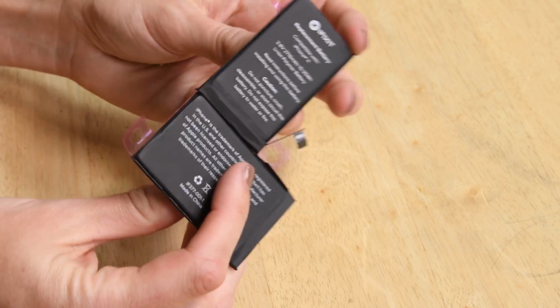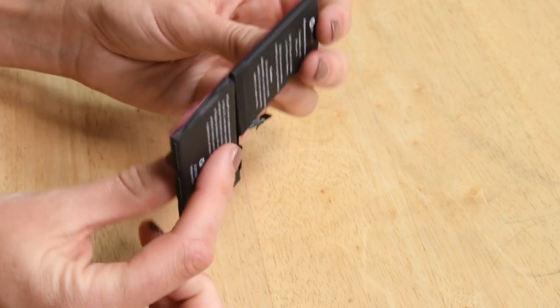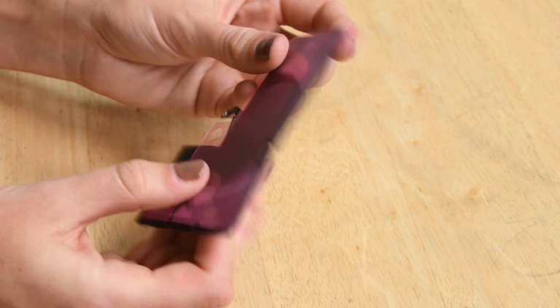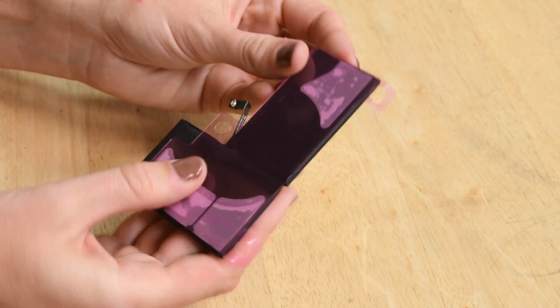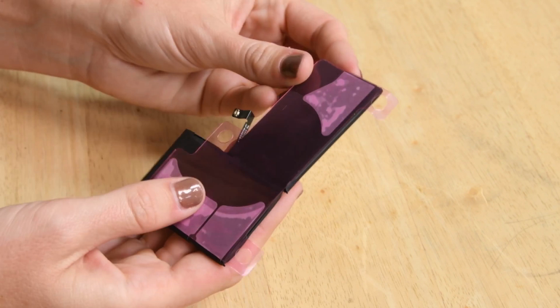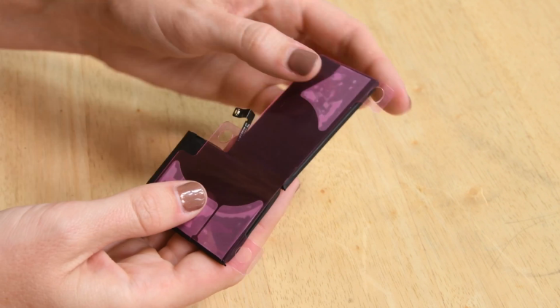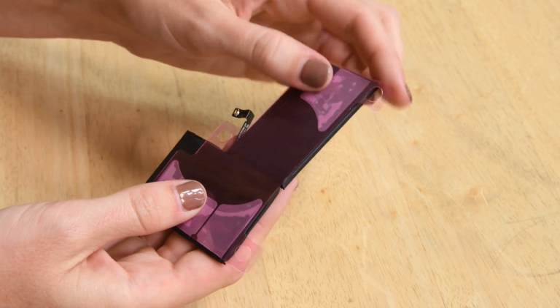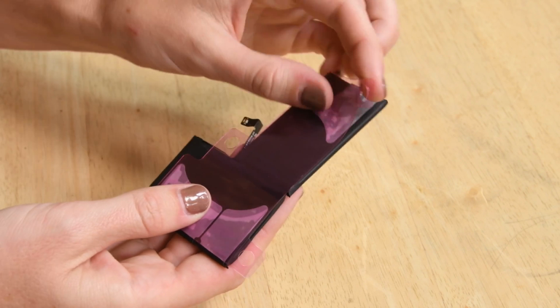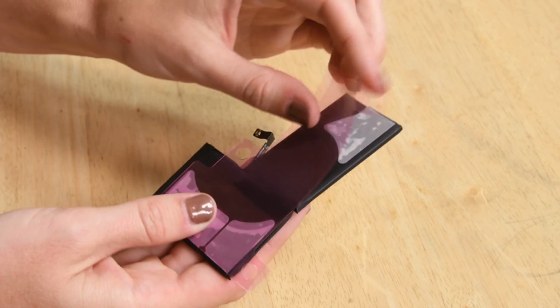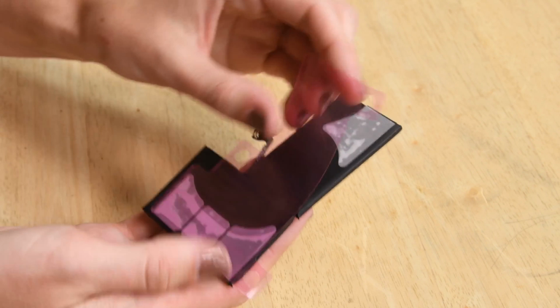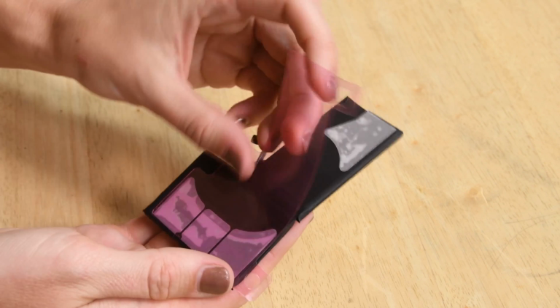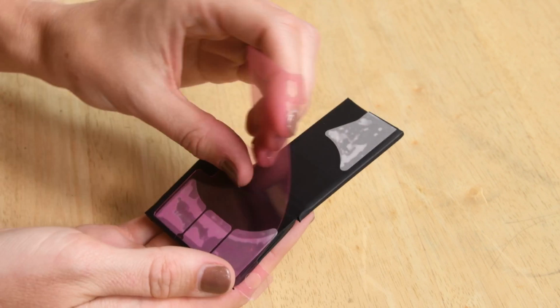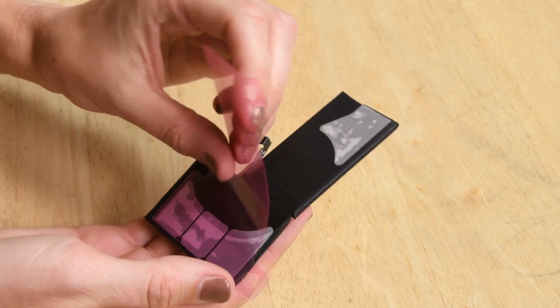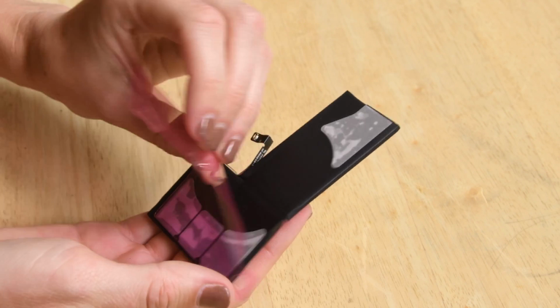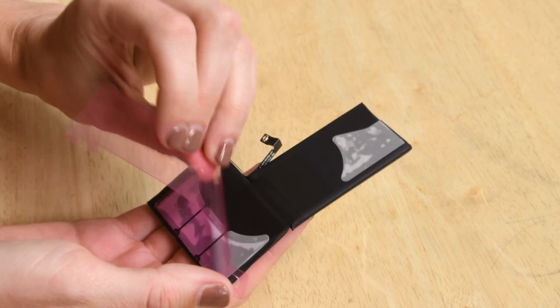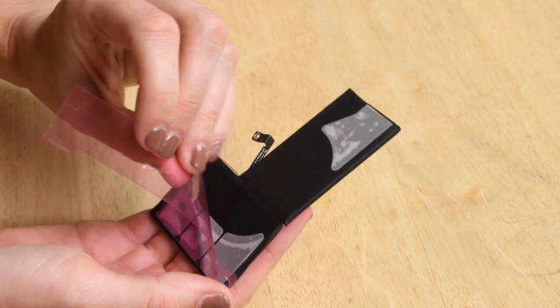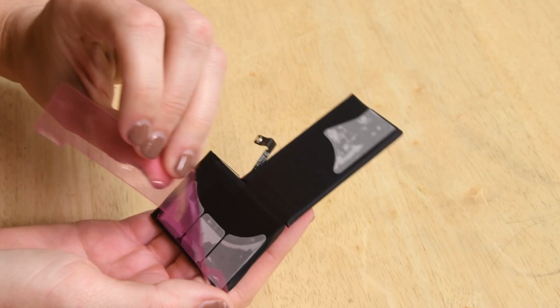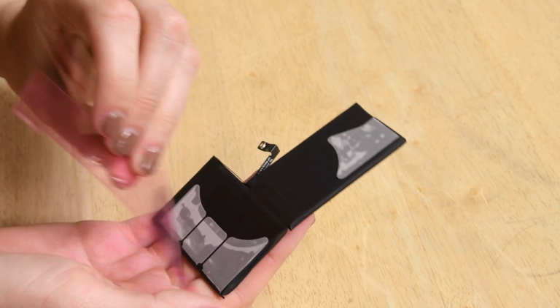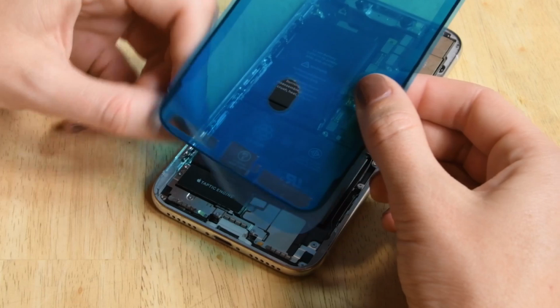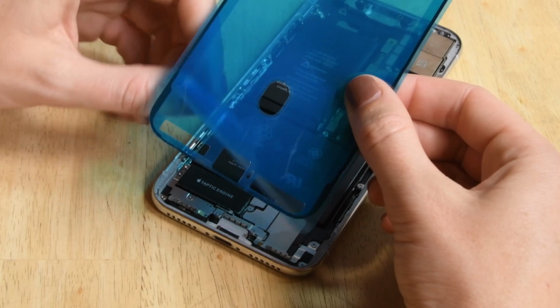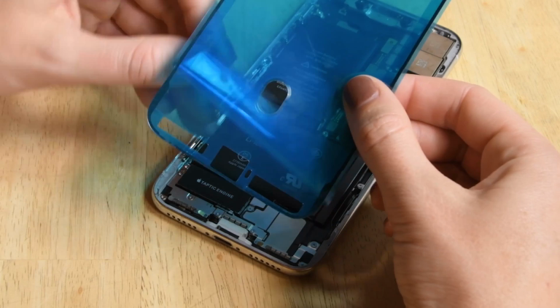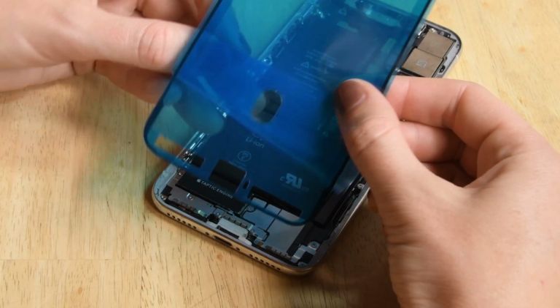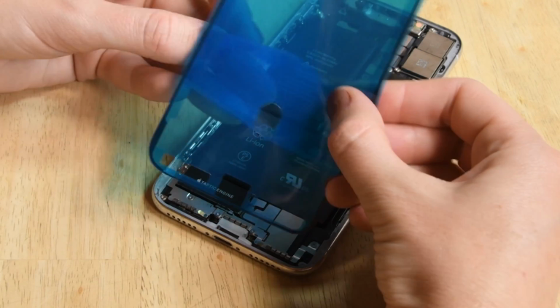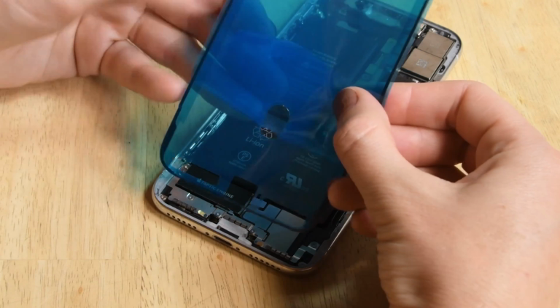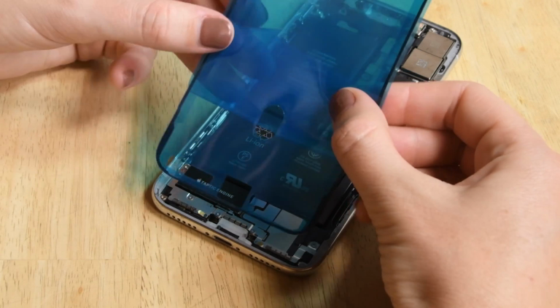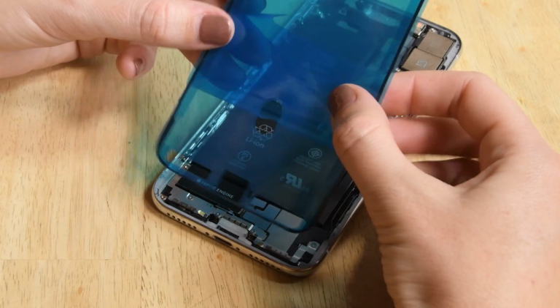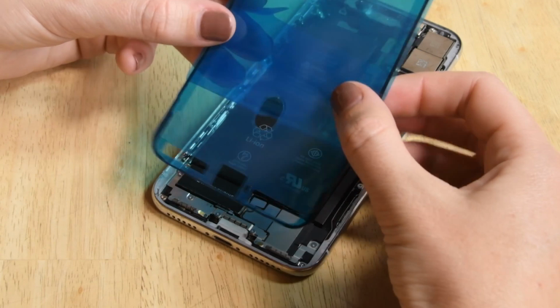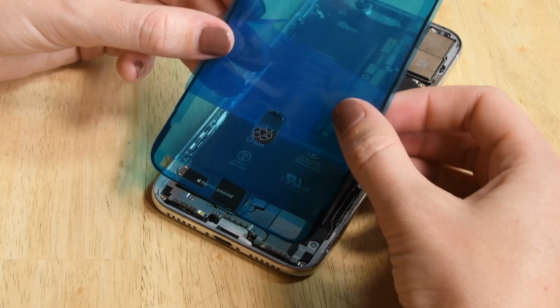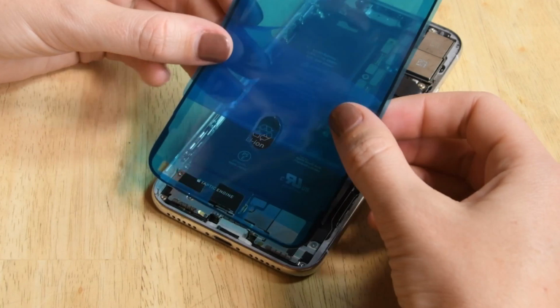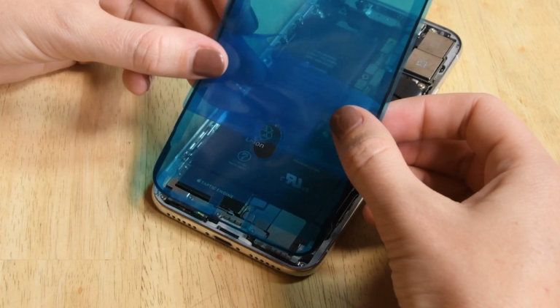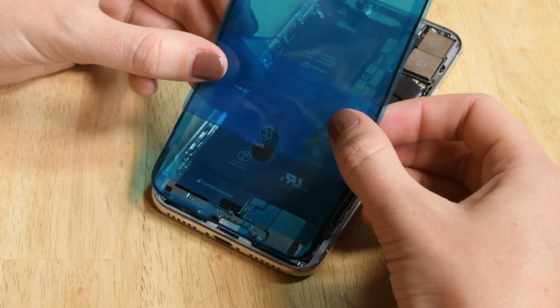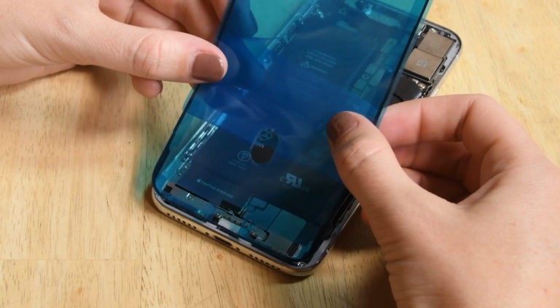And speaking of adhesive, we also include the adhesive you need to keep the battery in place and make your device water resistant again once you close your phone back up.